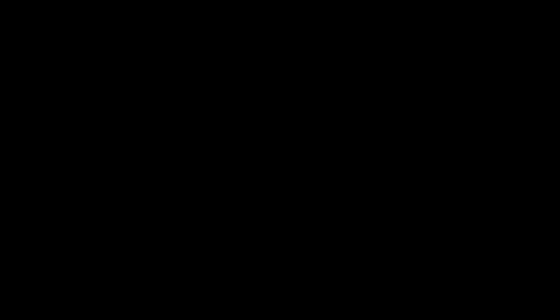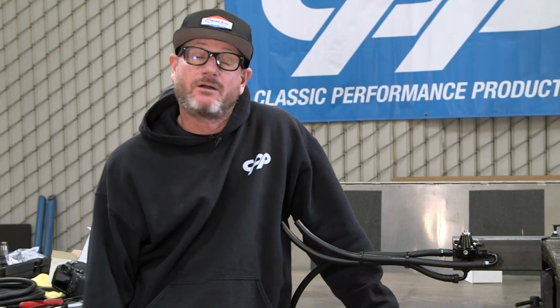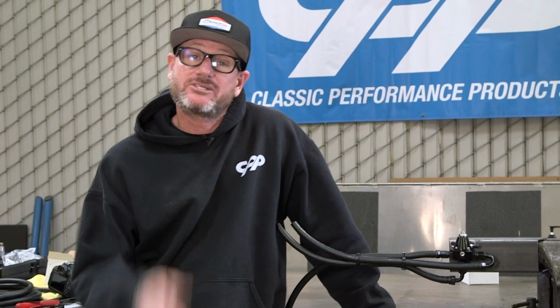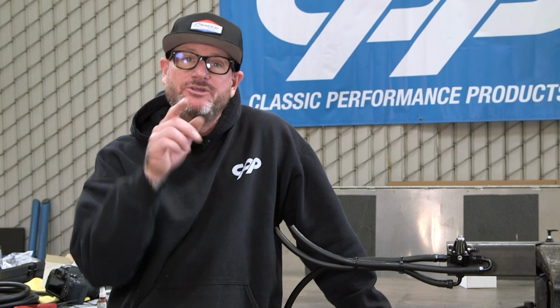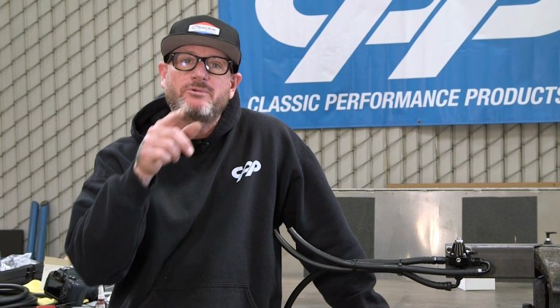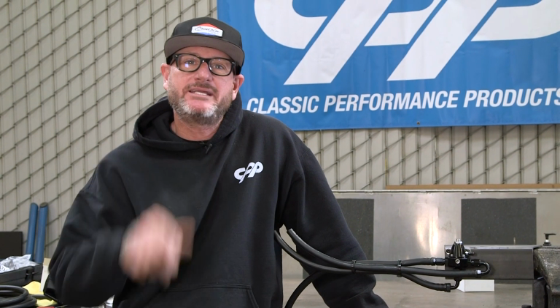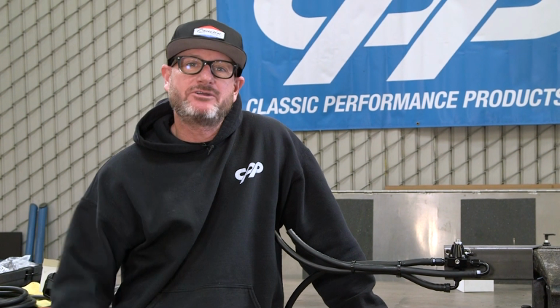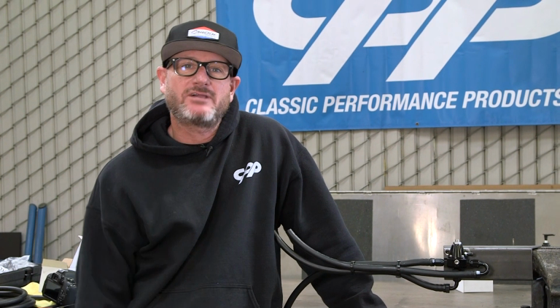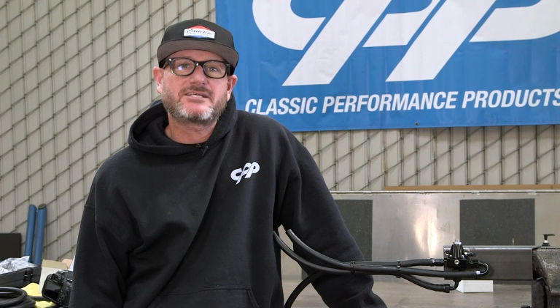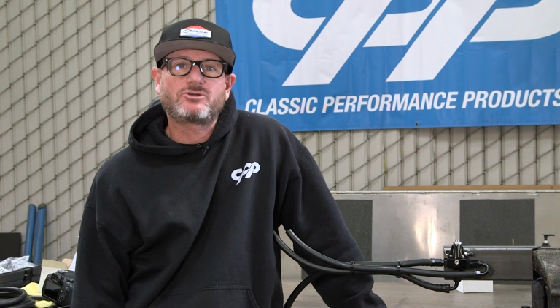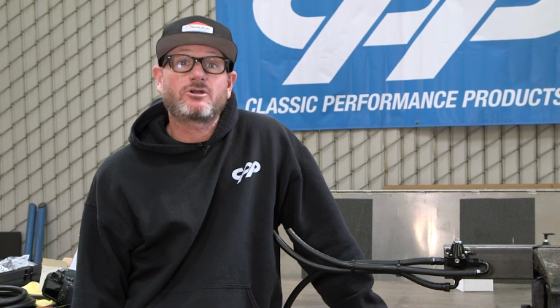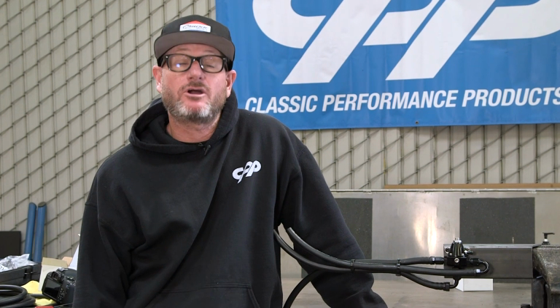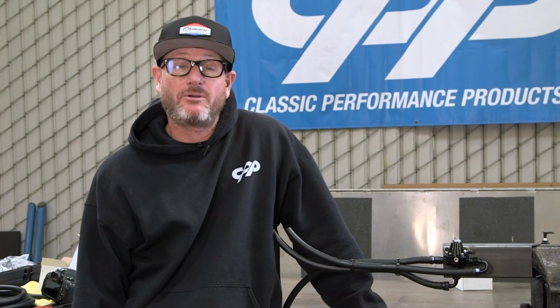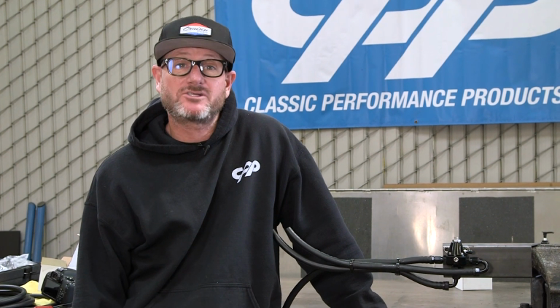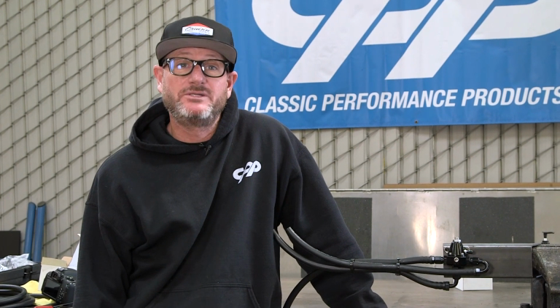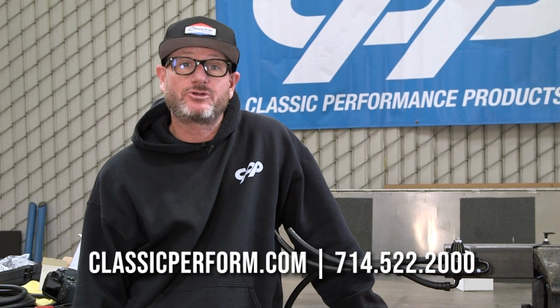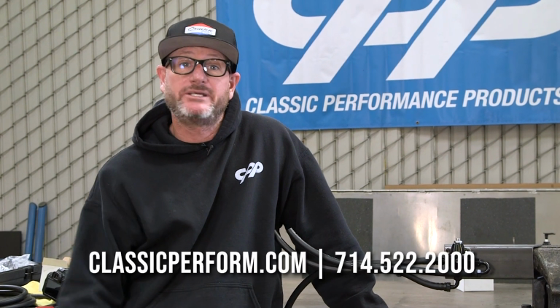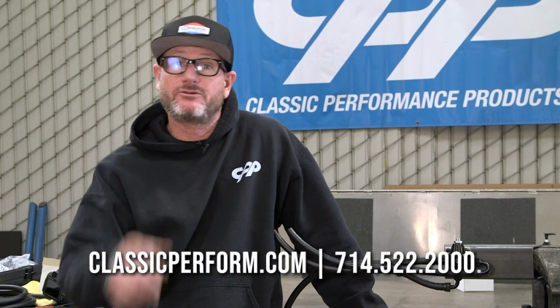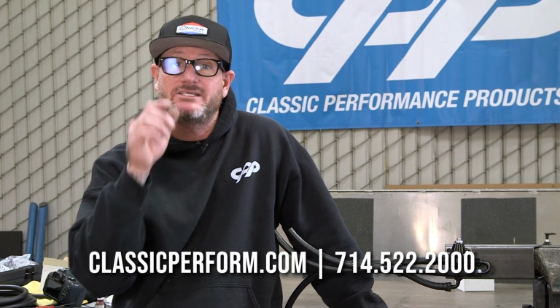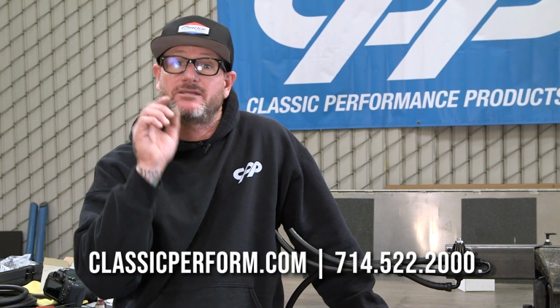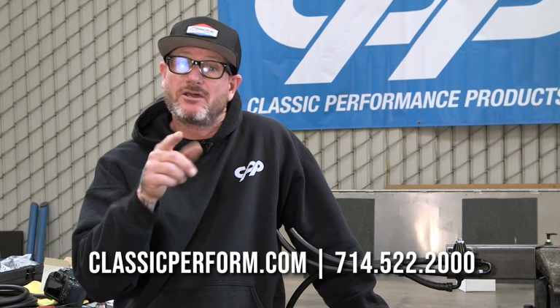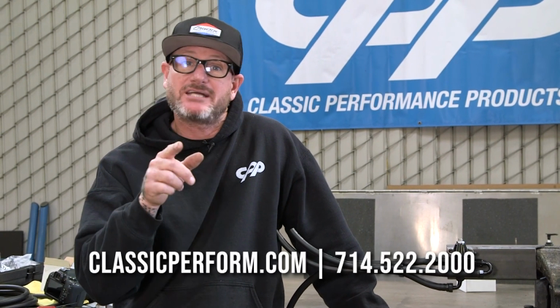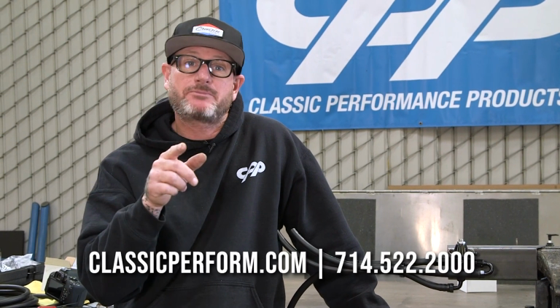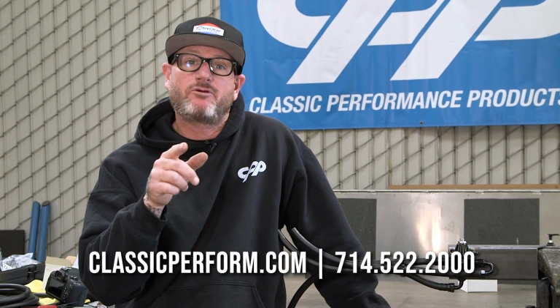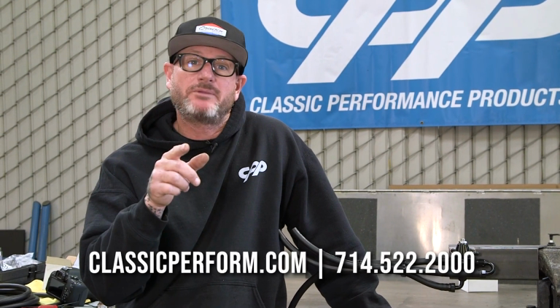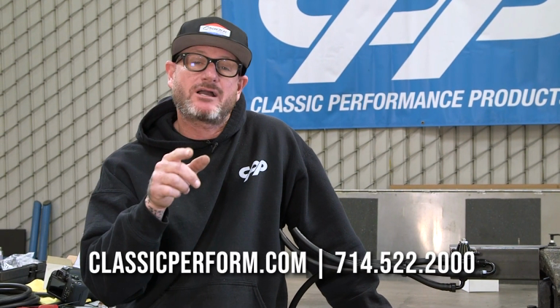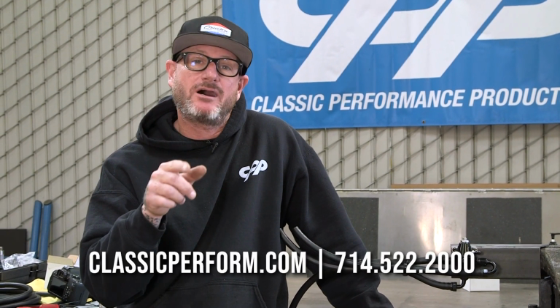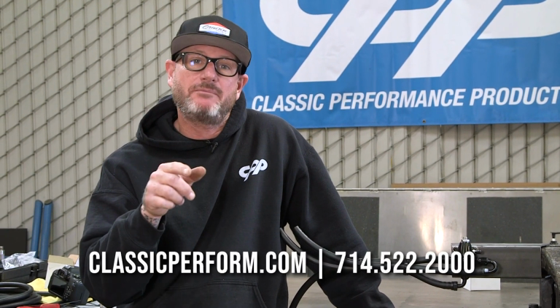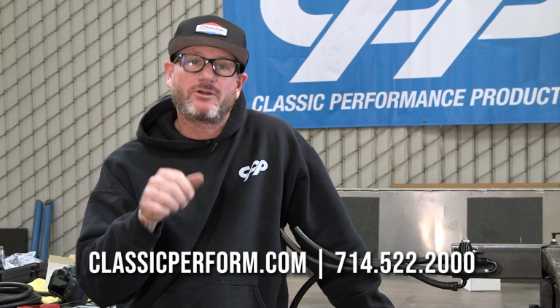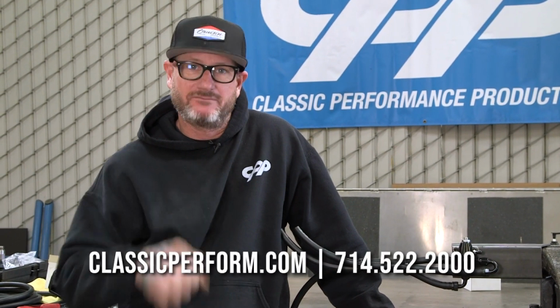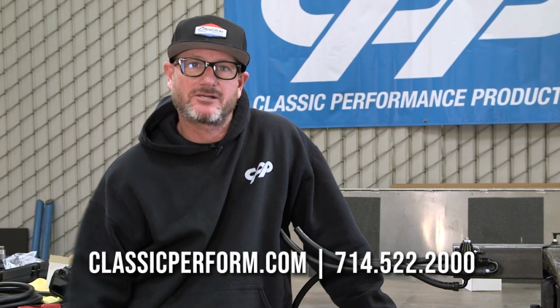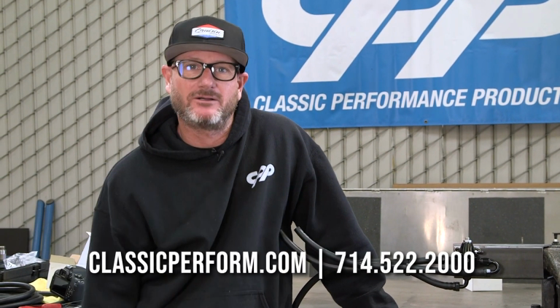When you're ready to get your classic truck or car parts, be sure to either visit classicperform.com or give us a call.